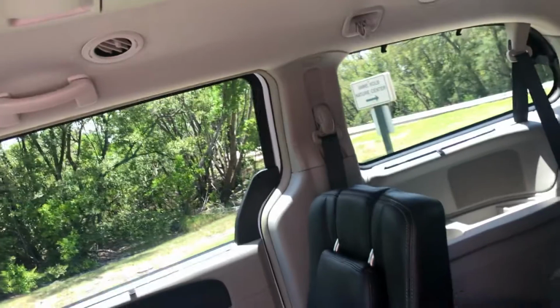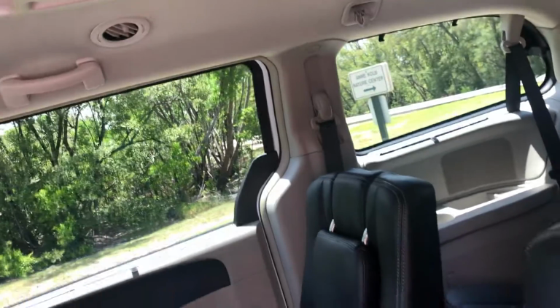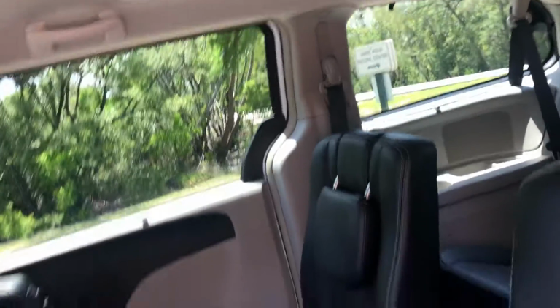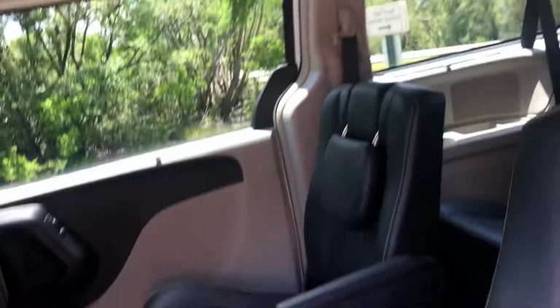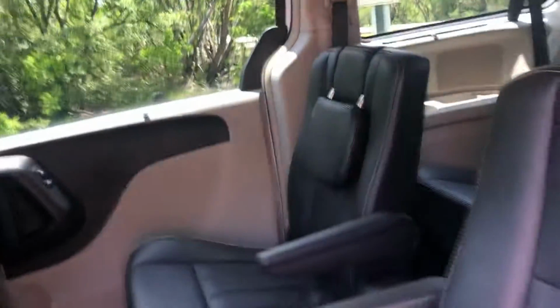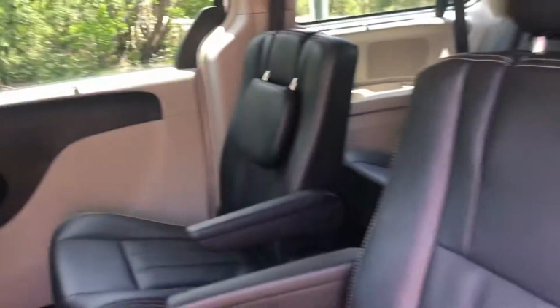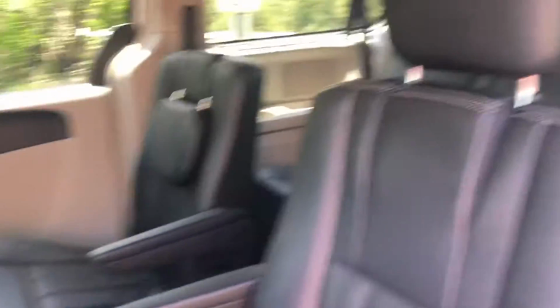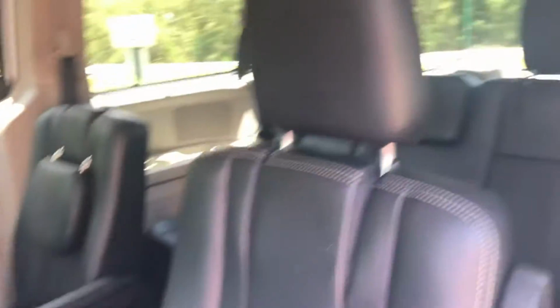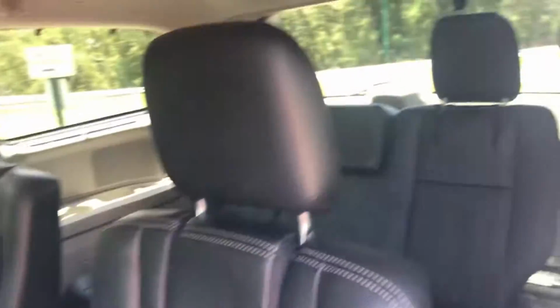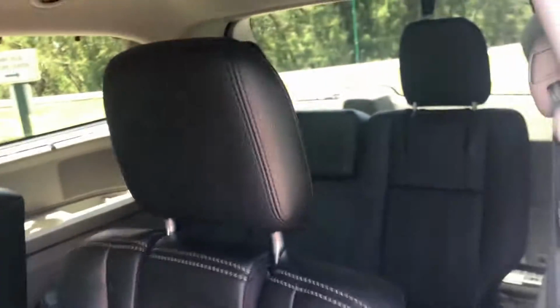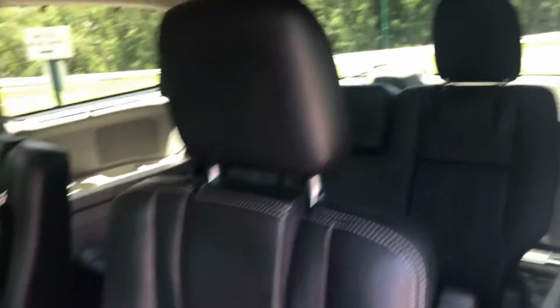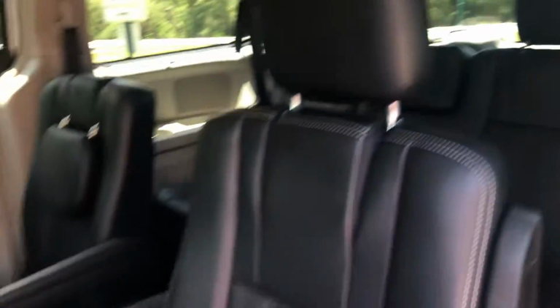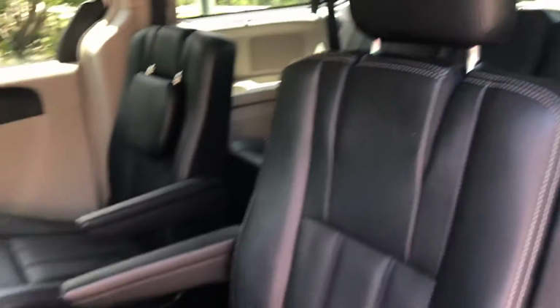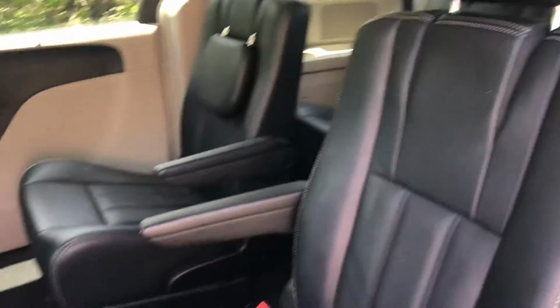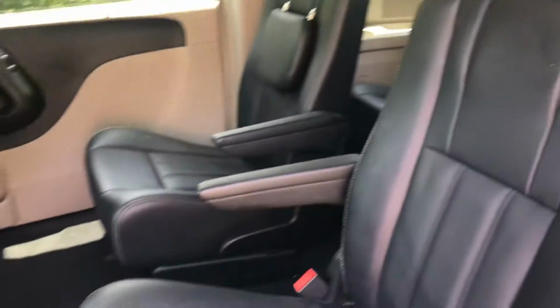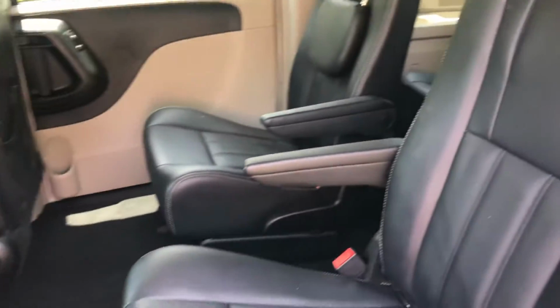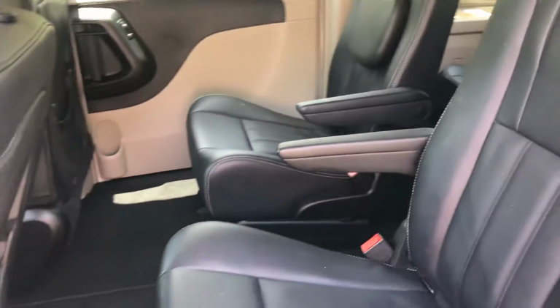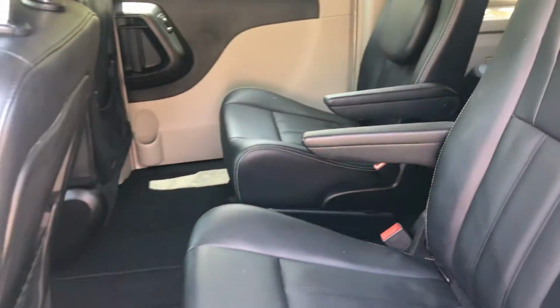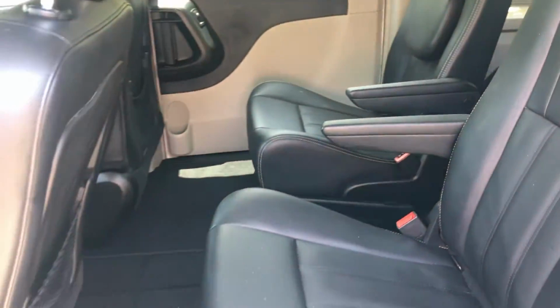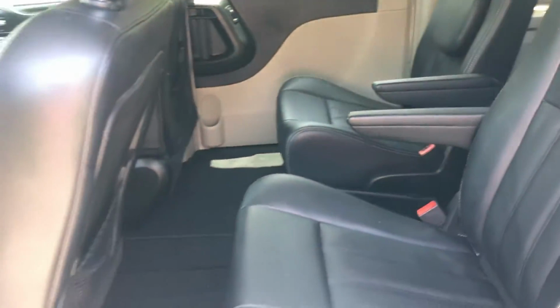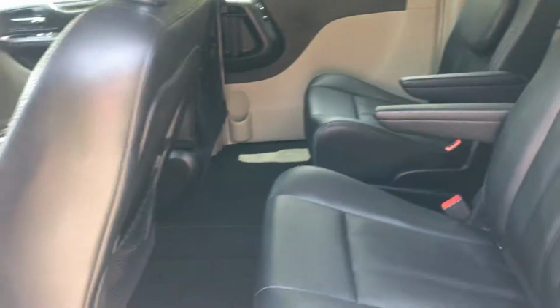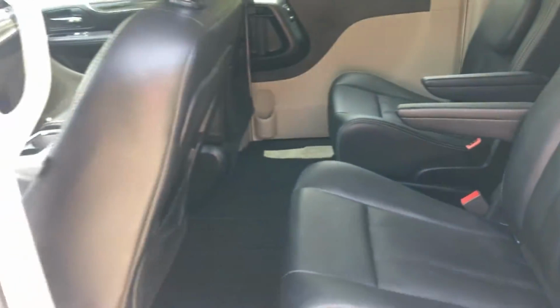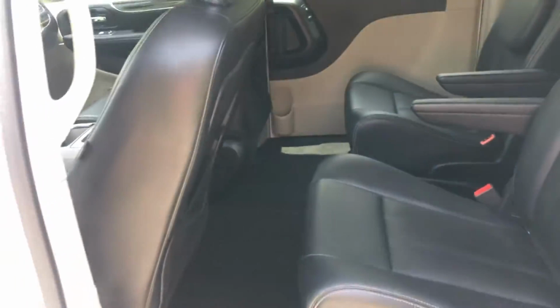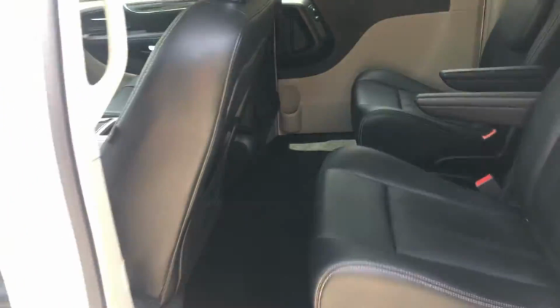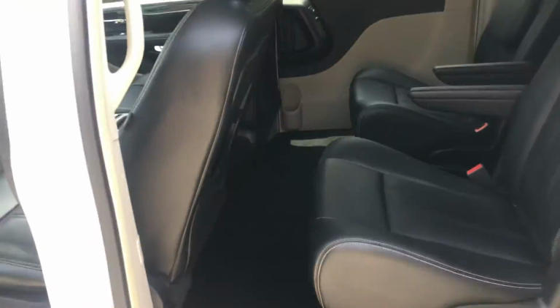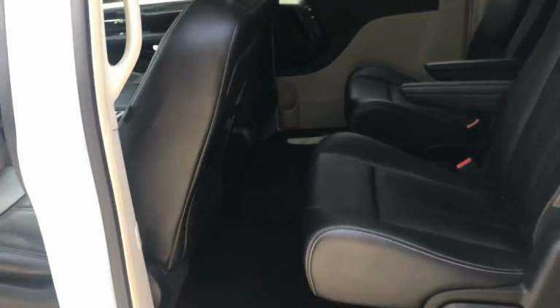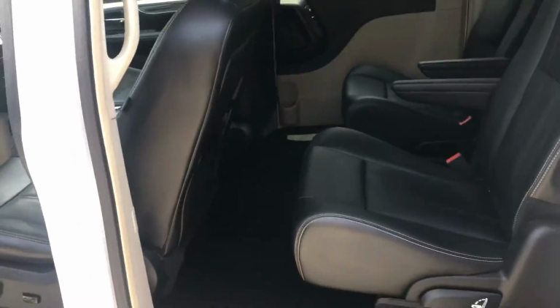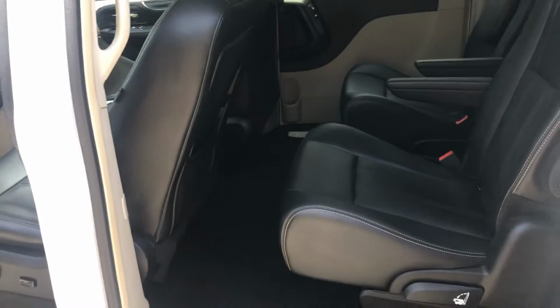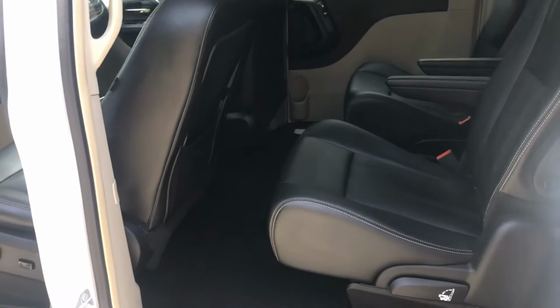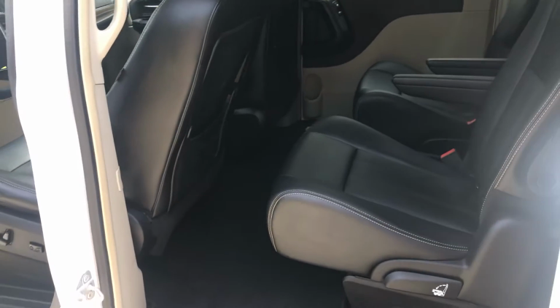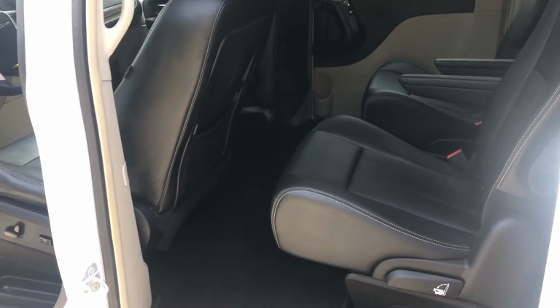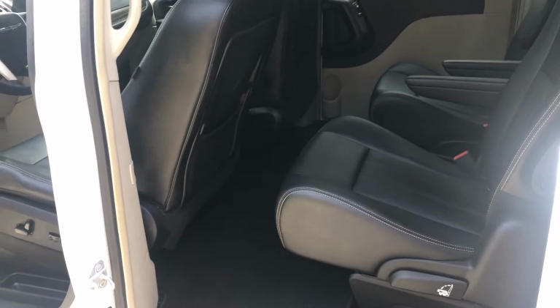Stow and go seats, DVD entertainment system.